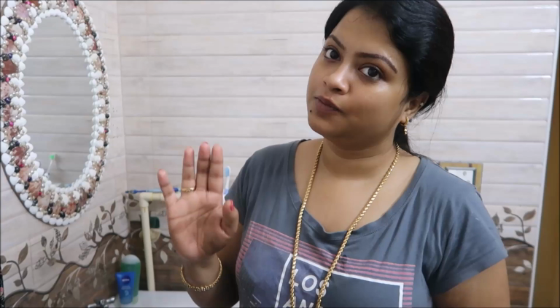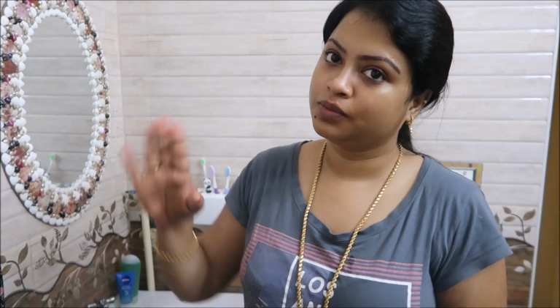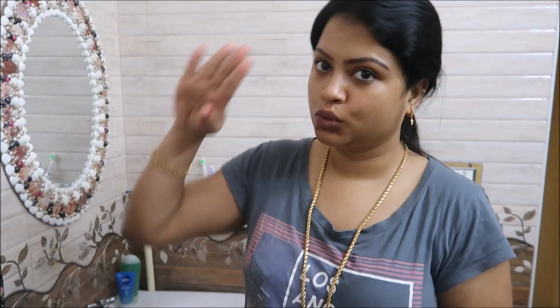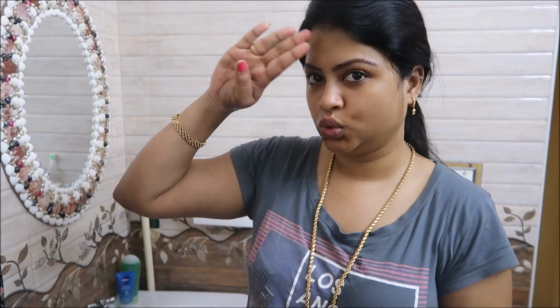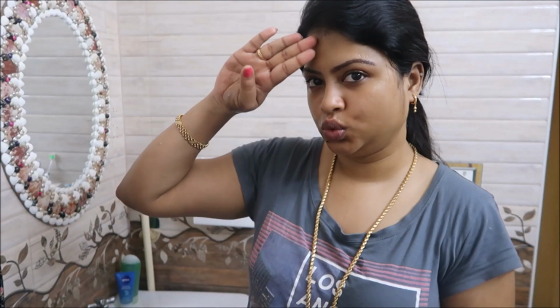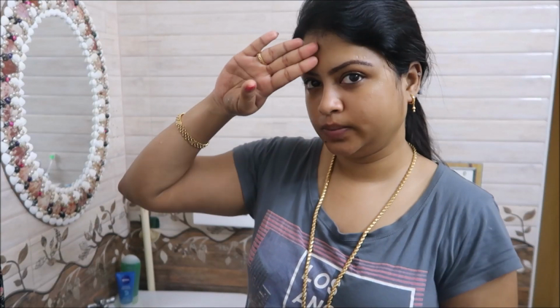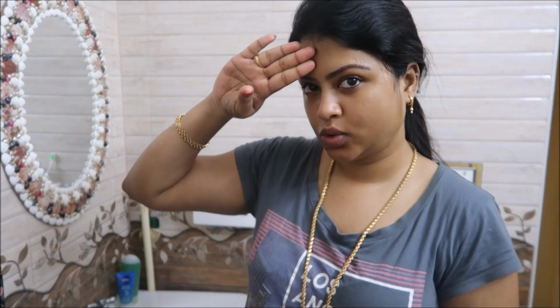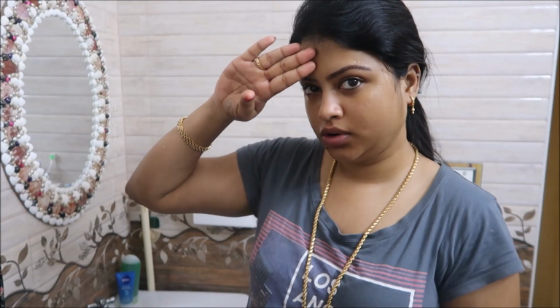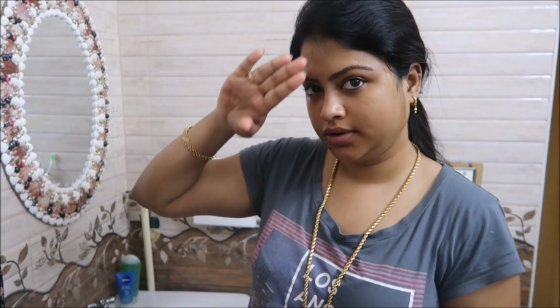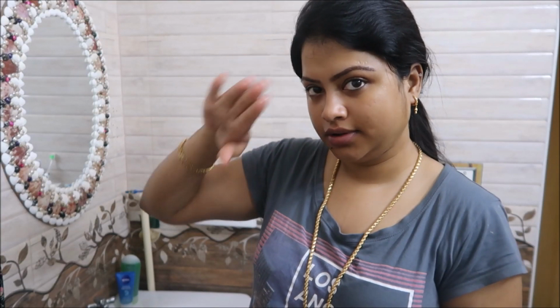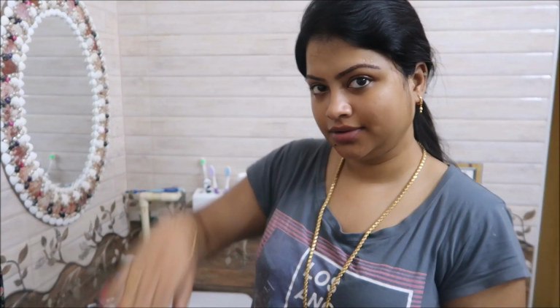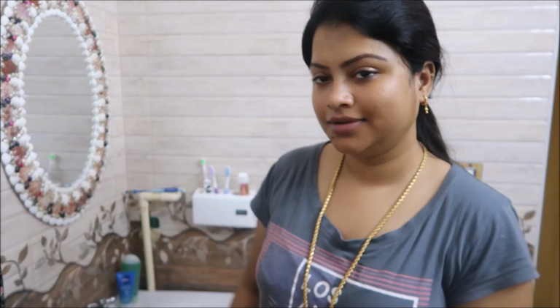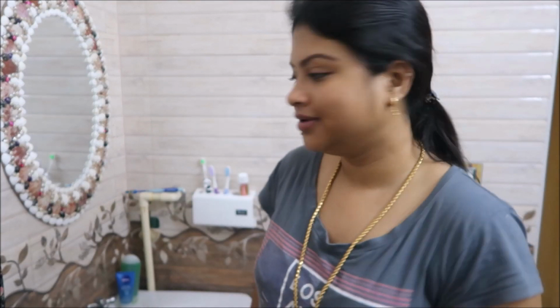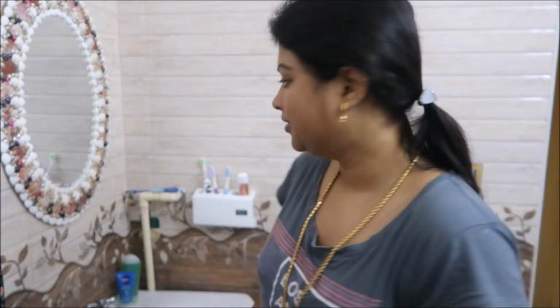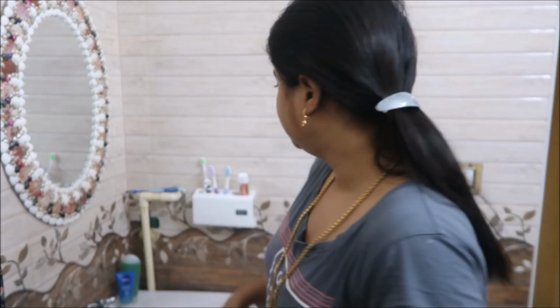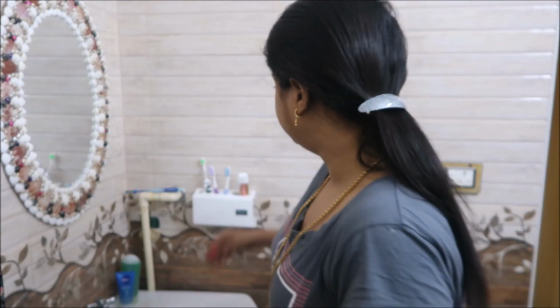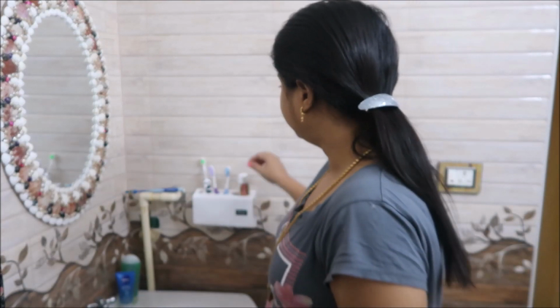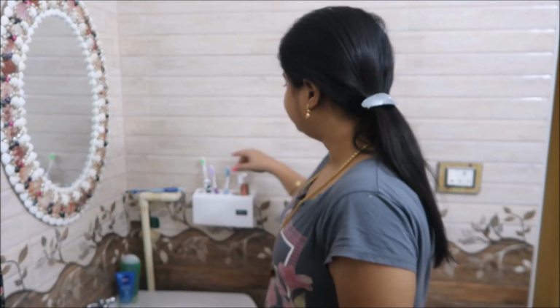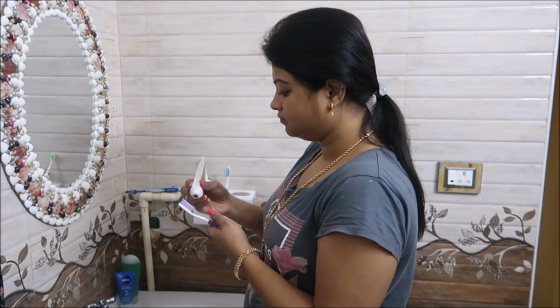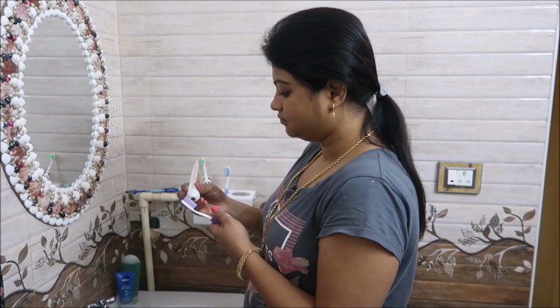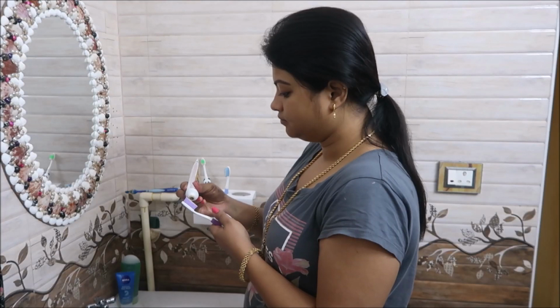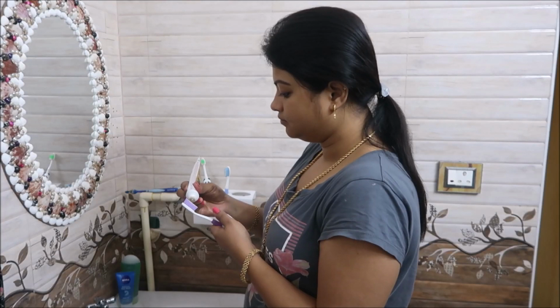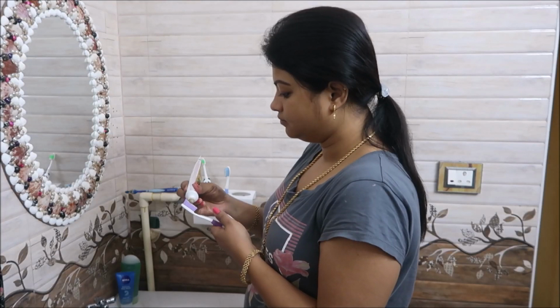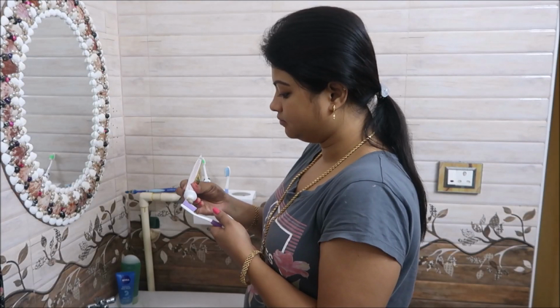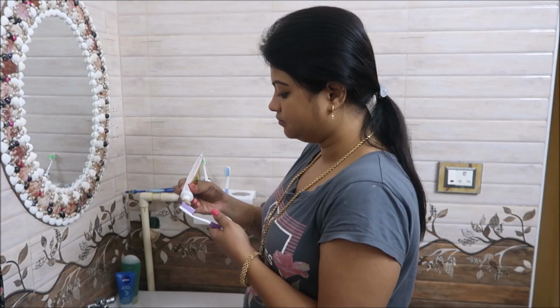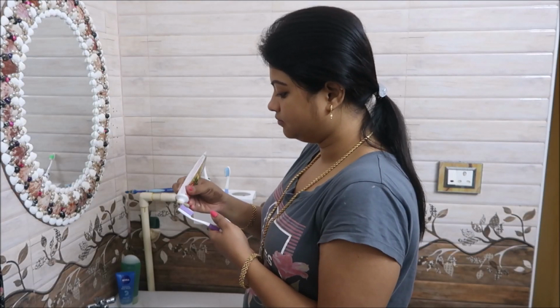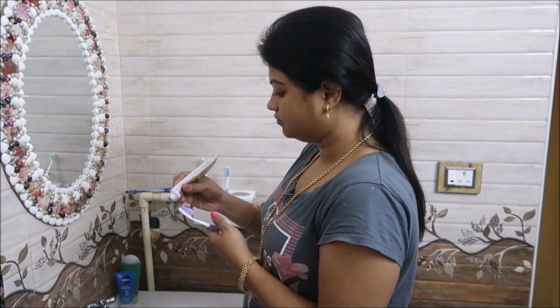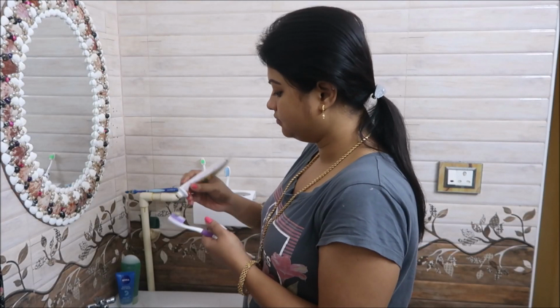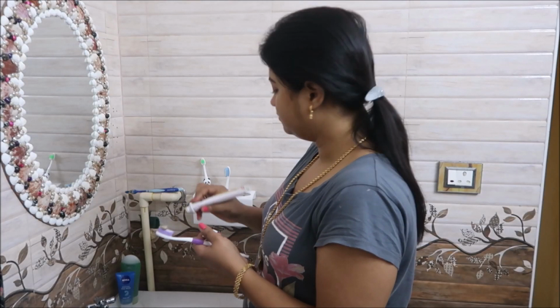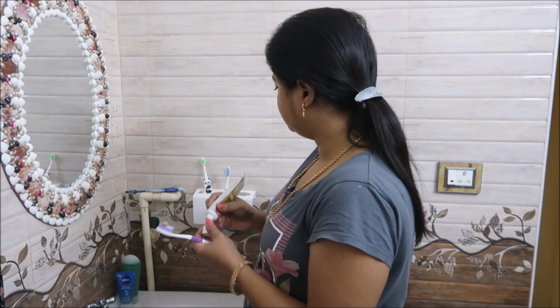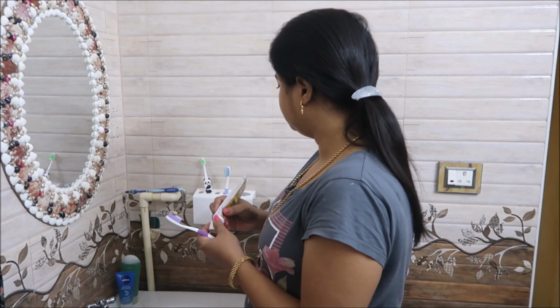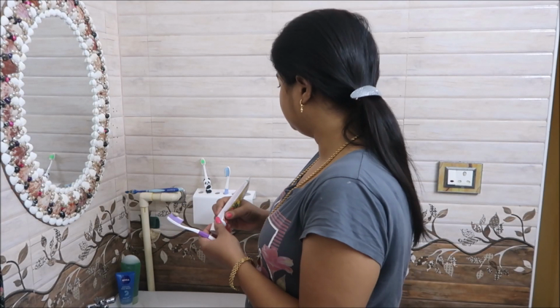Hi Friends! Hello! Welcome, Monica! Good morning! Welcome to Indian Mom Life Style Tamil!